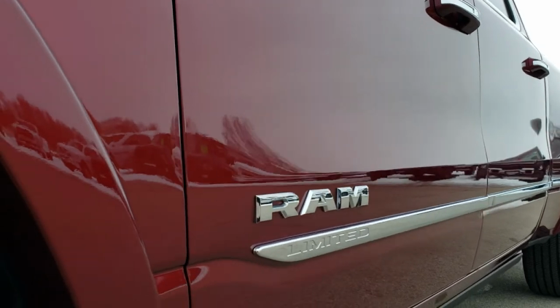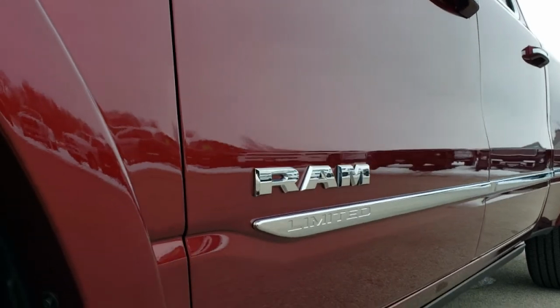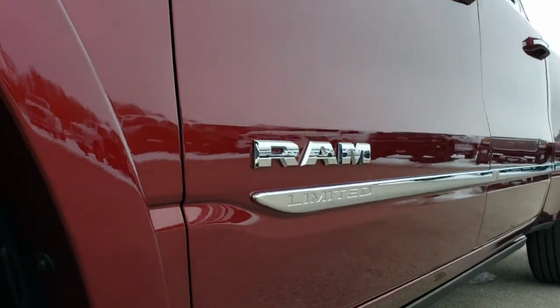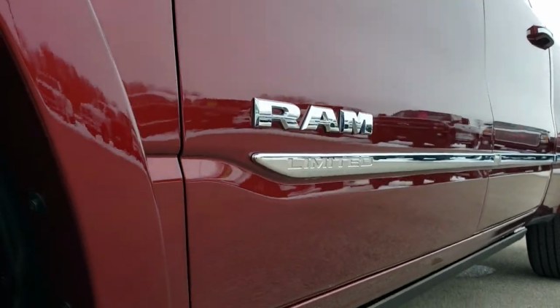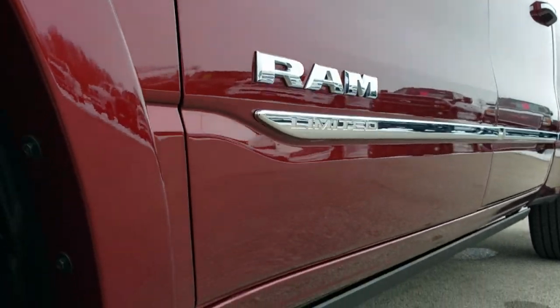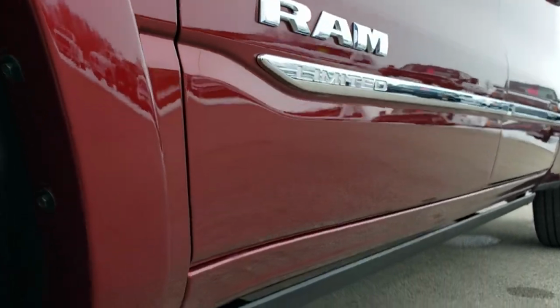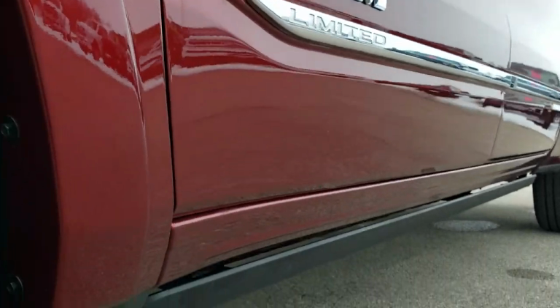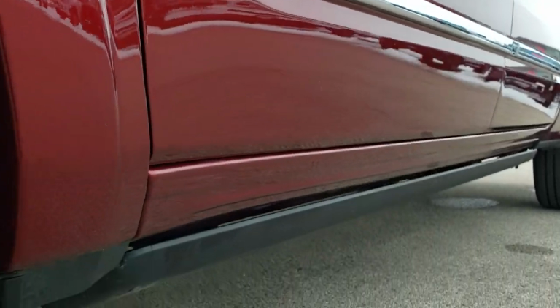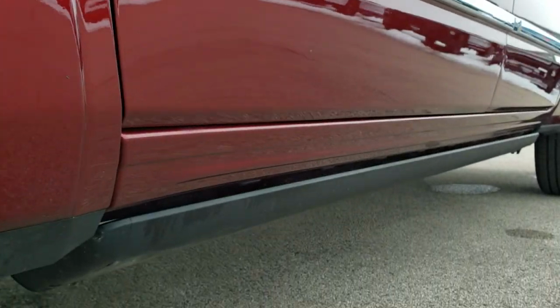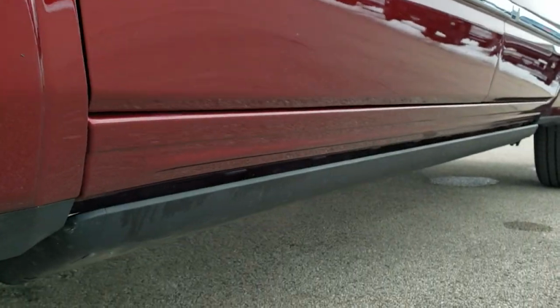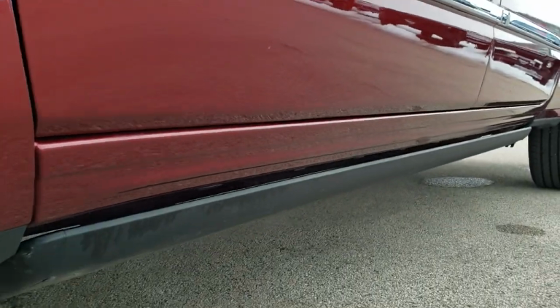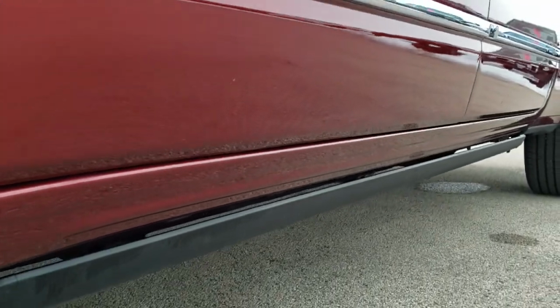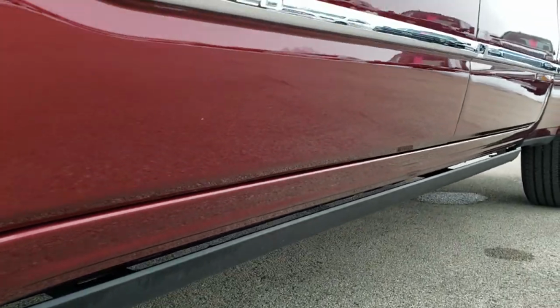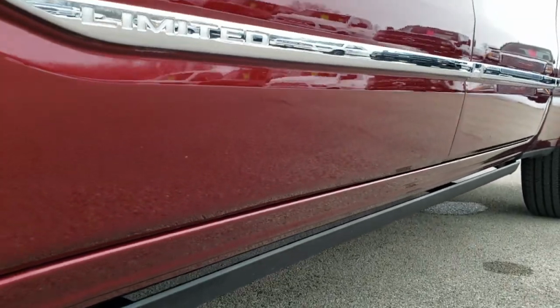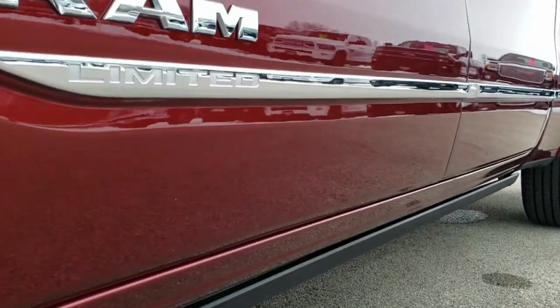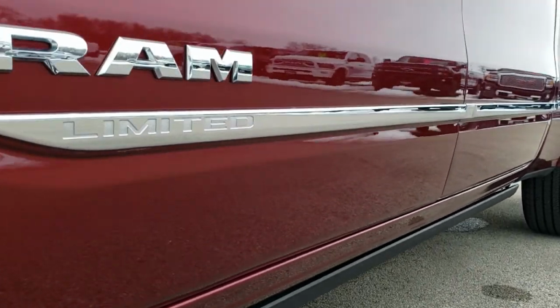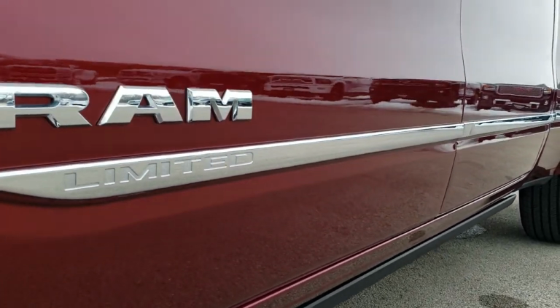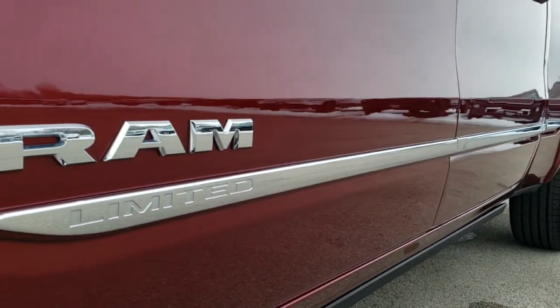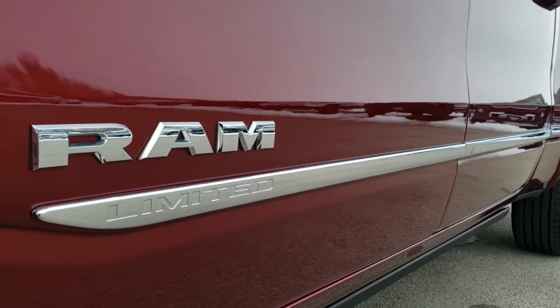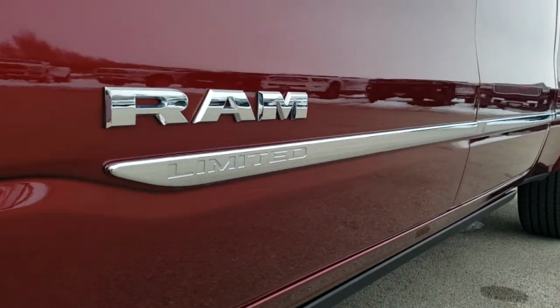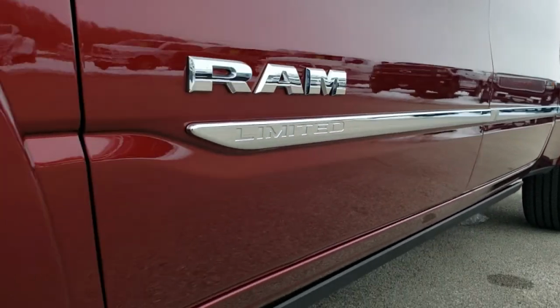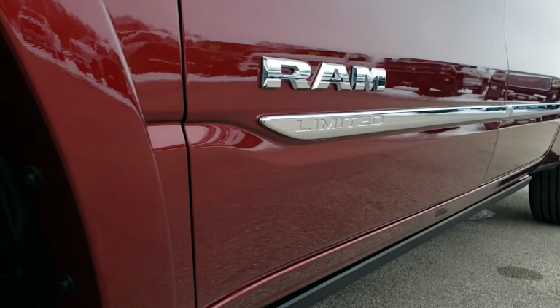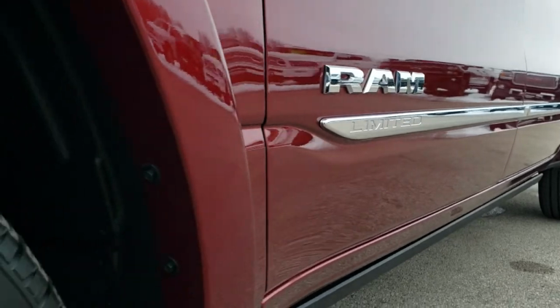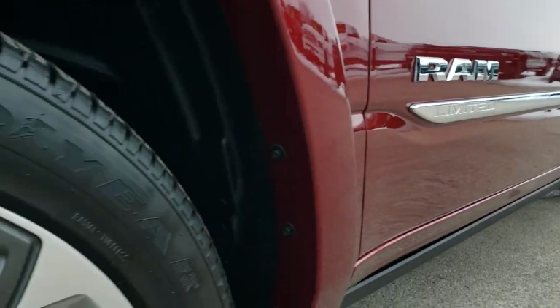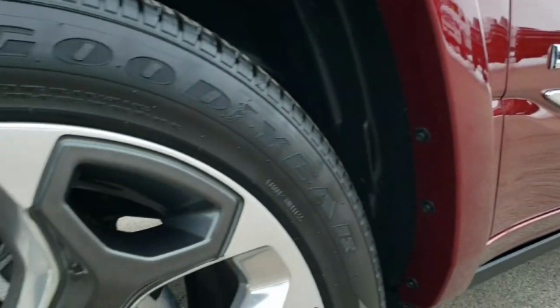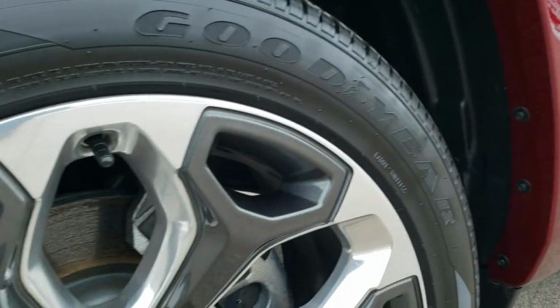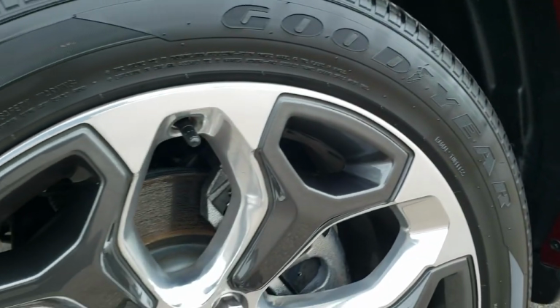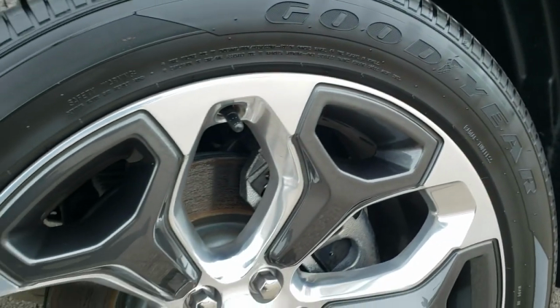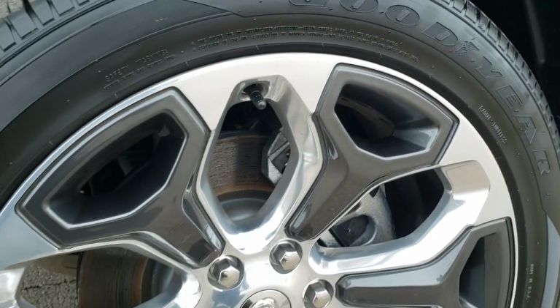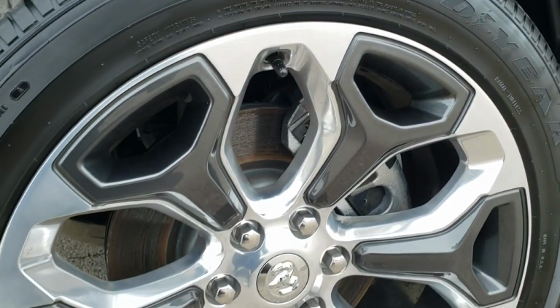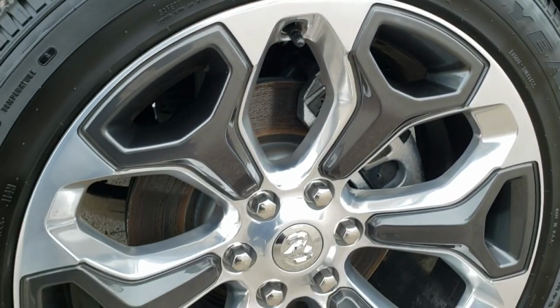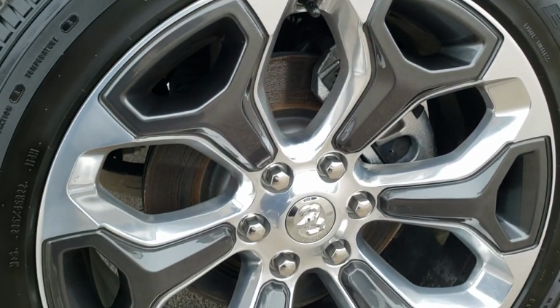If you want to check out more photos of this truck, in the upper right hand part of your screen is a link to our website to check out all those photos.